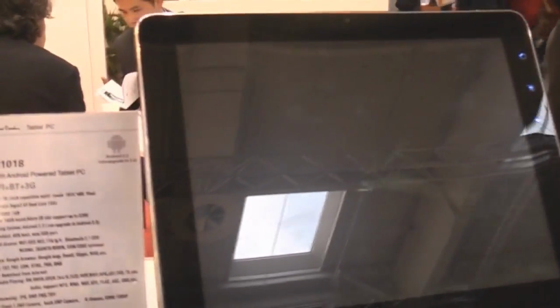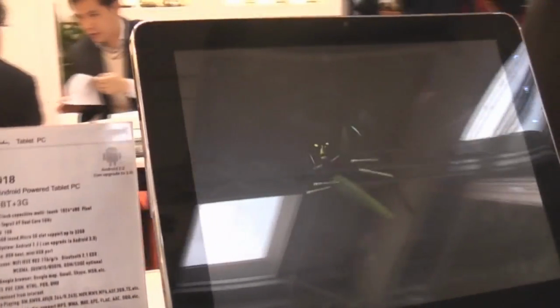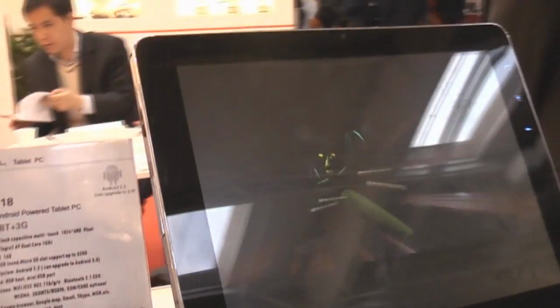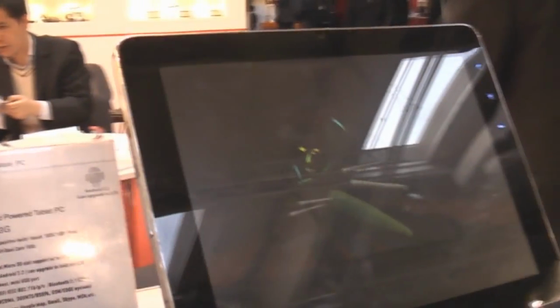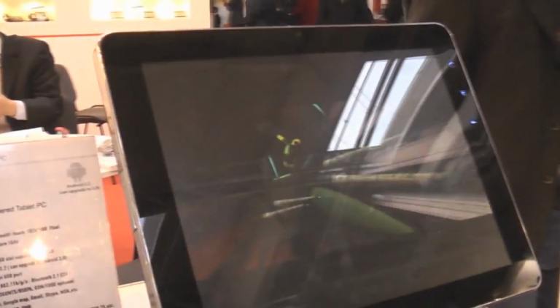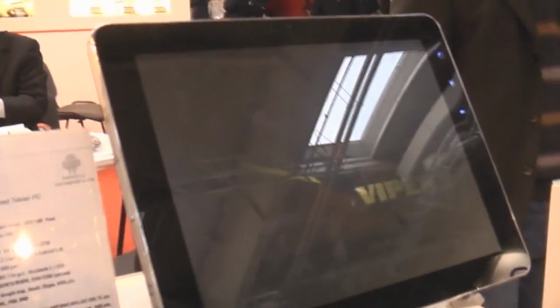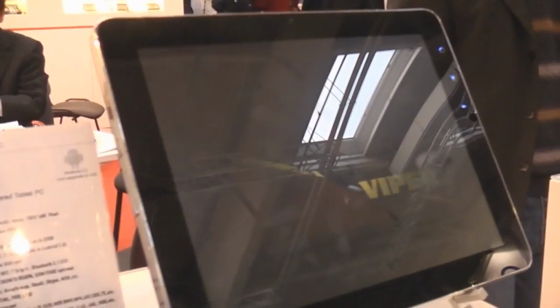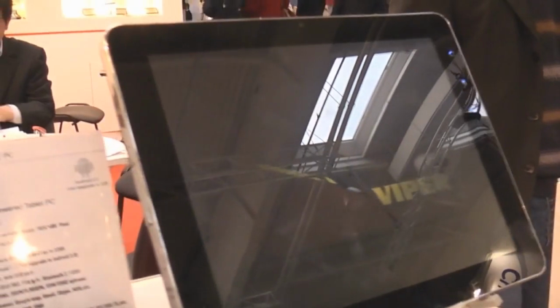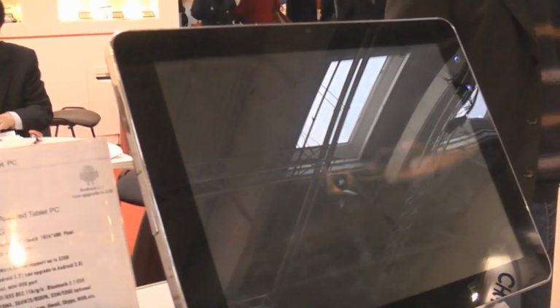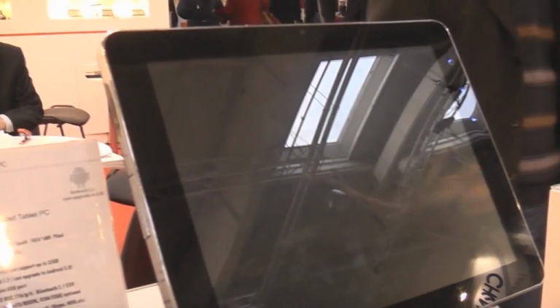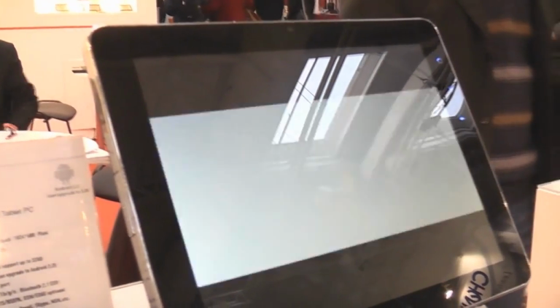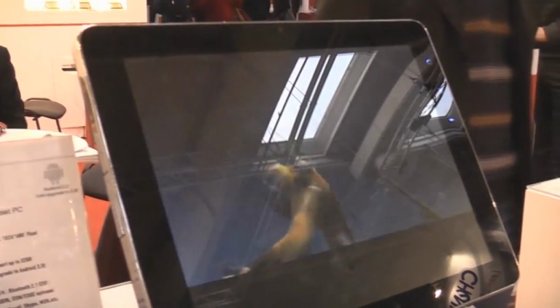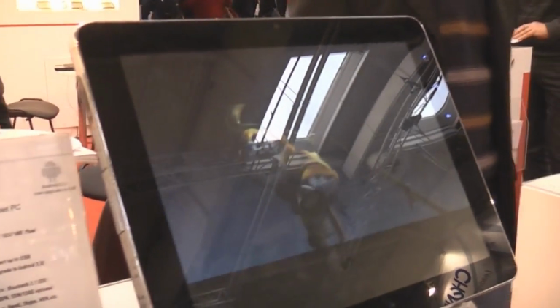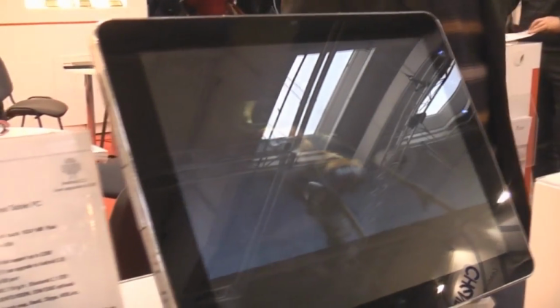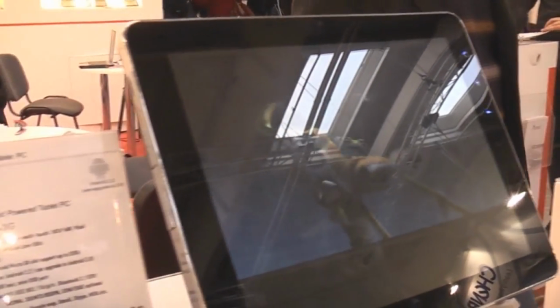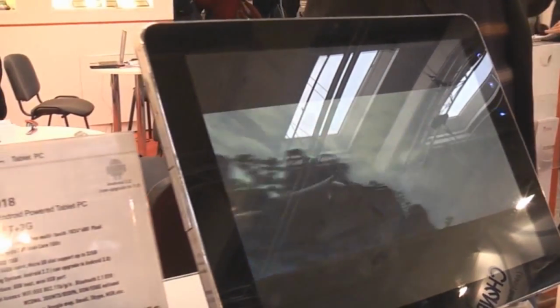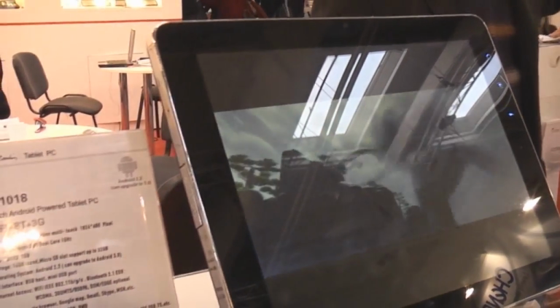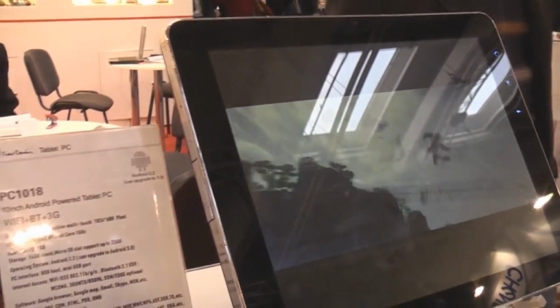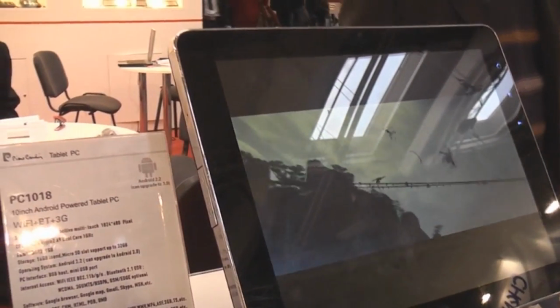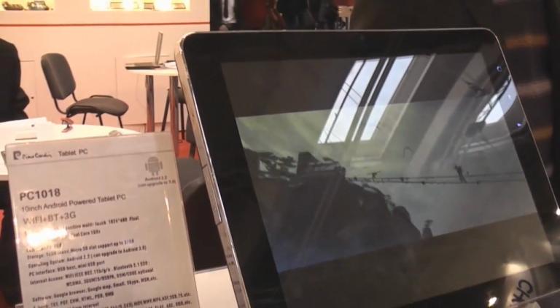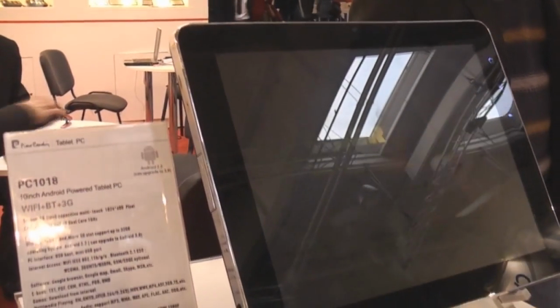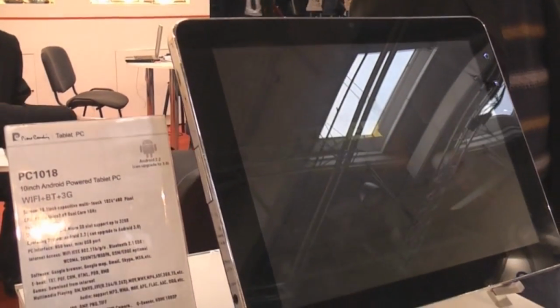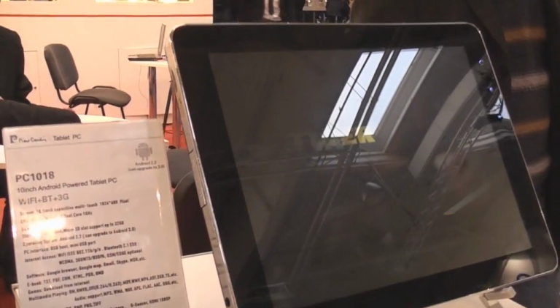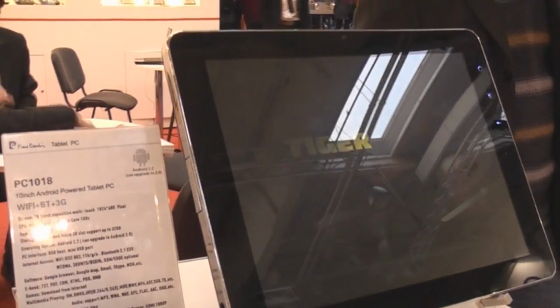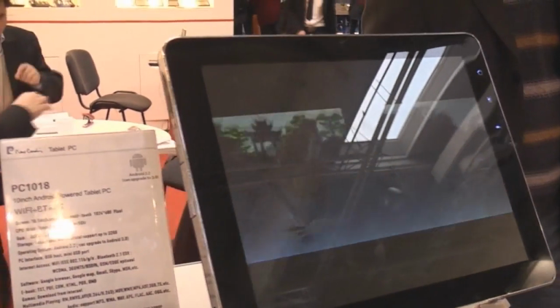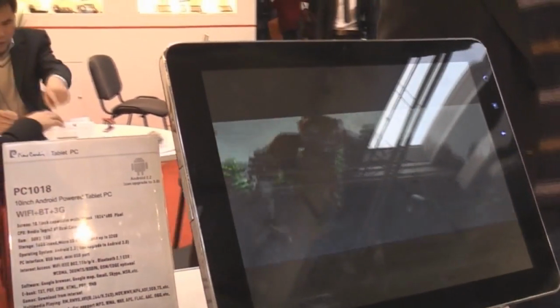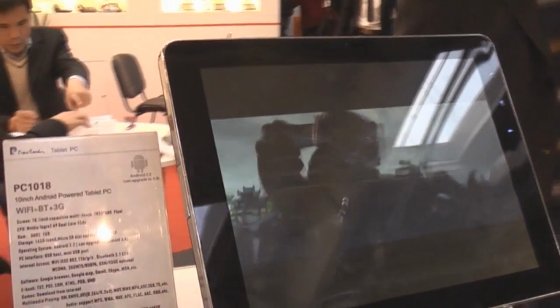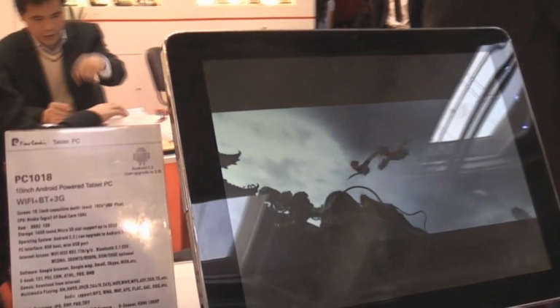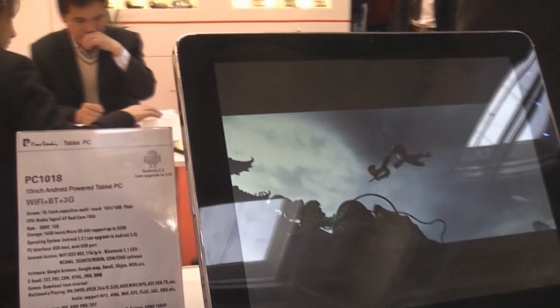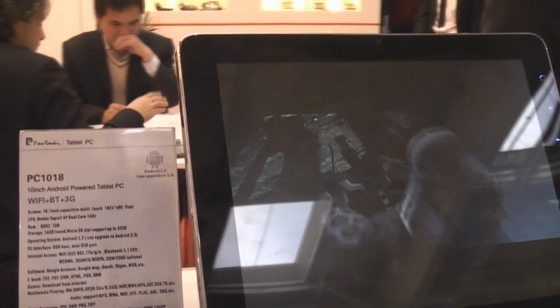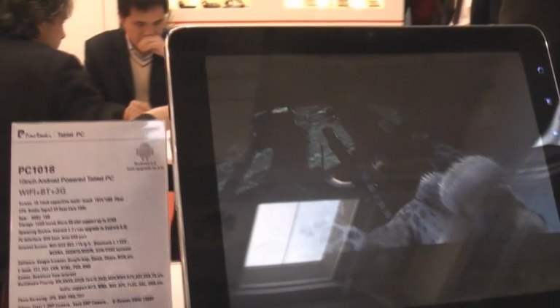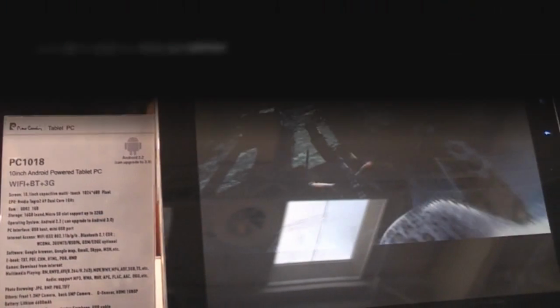It's running a custom Android 2.2, so not the best interface, but it should be pretty cheap. They say it's probably going to be around $300 to $400 retail price, but they are not going to confirm the price because it's an ODM device.